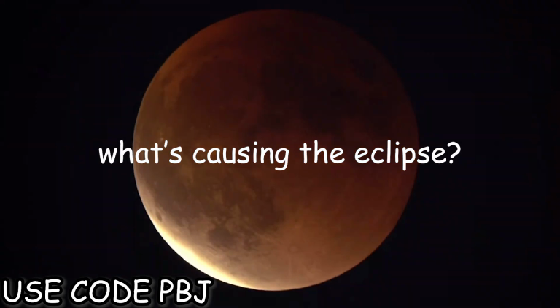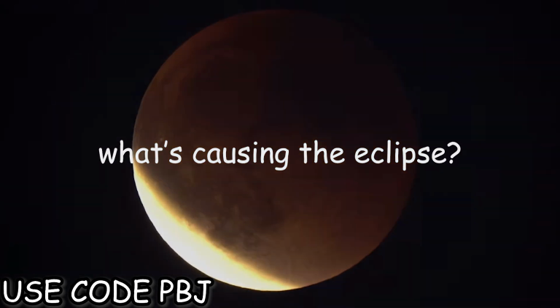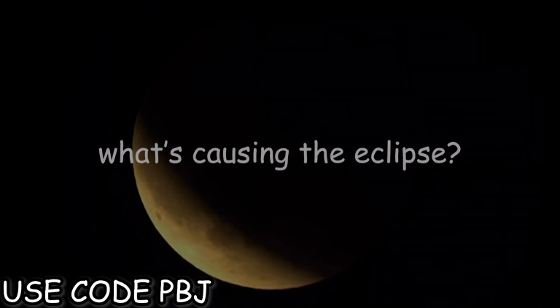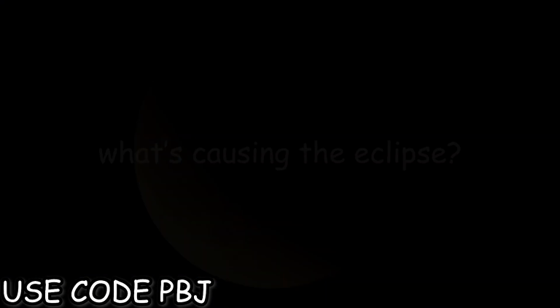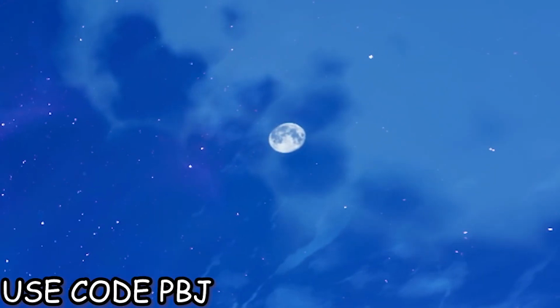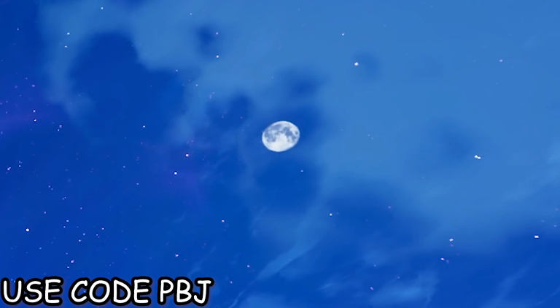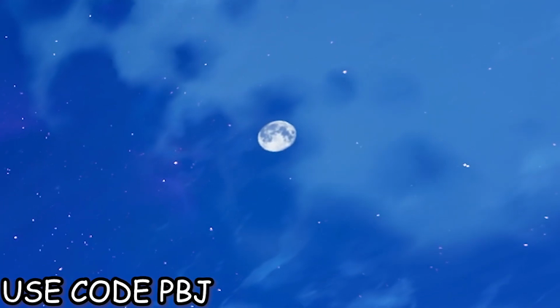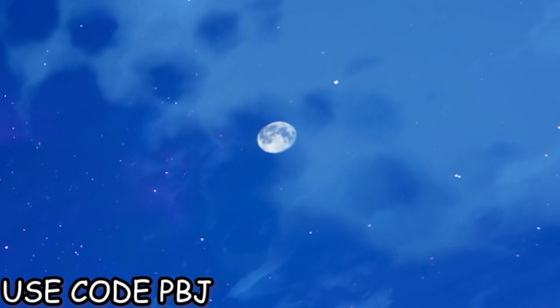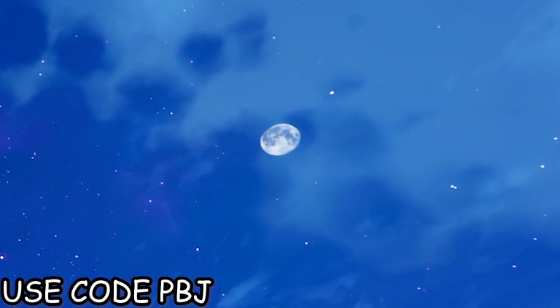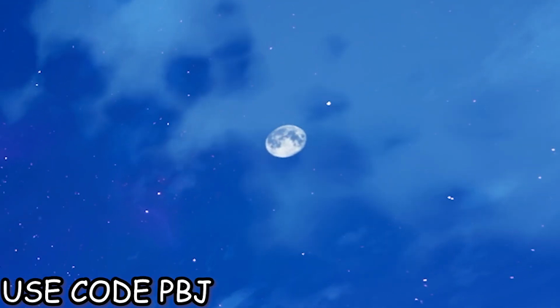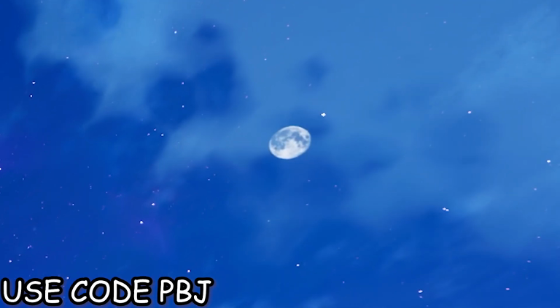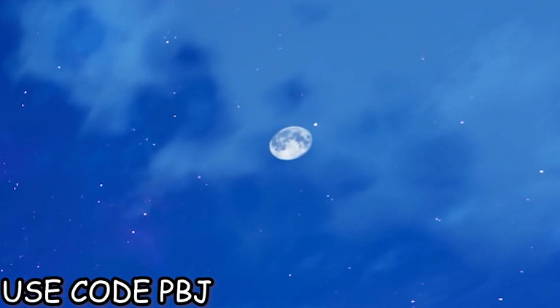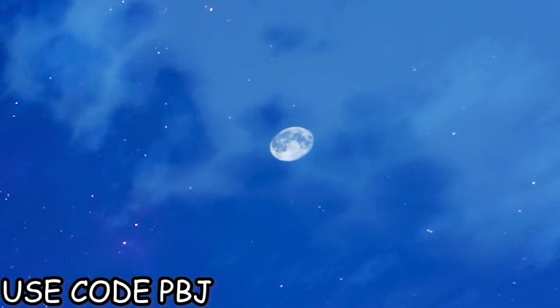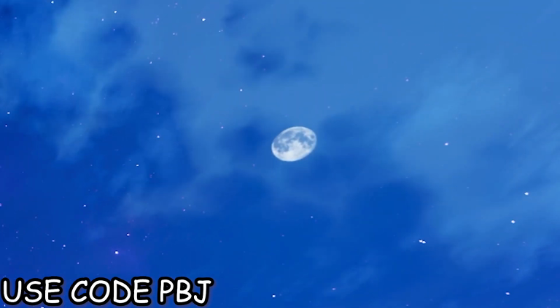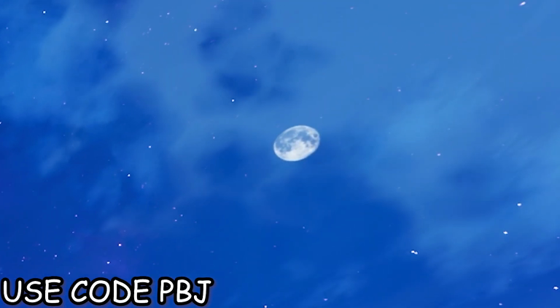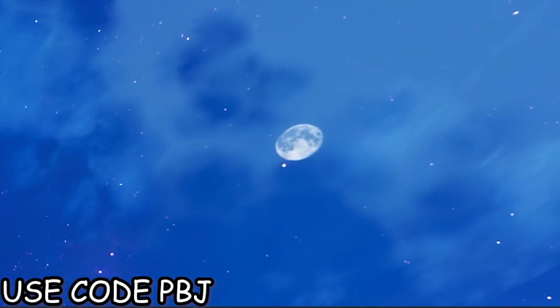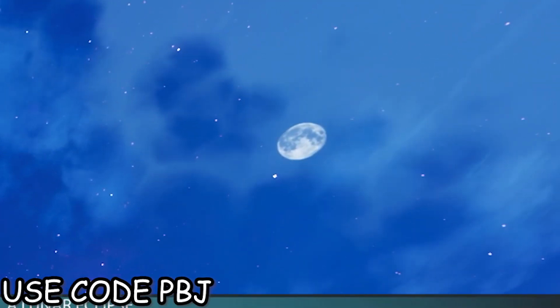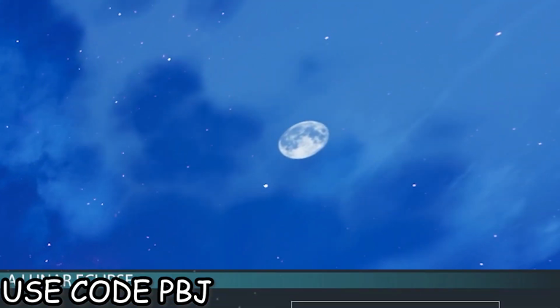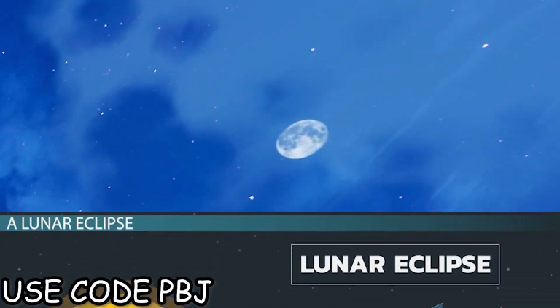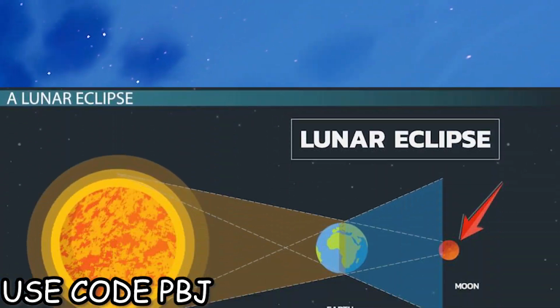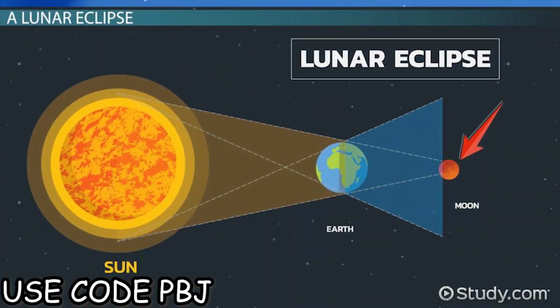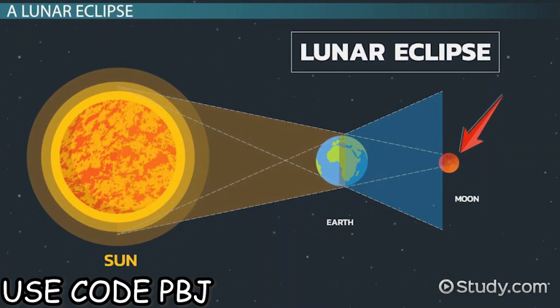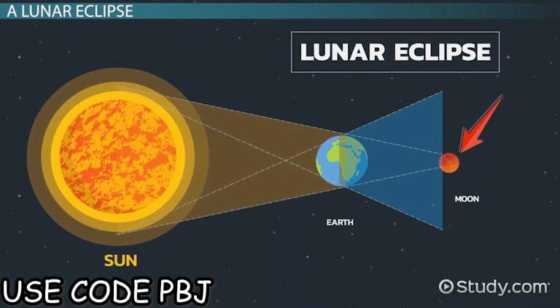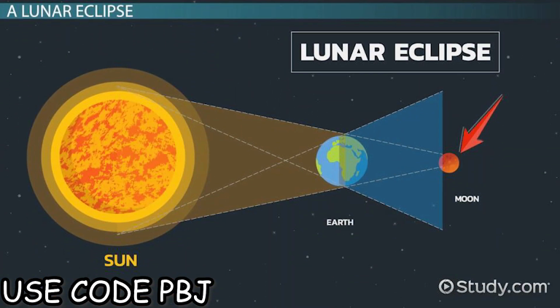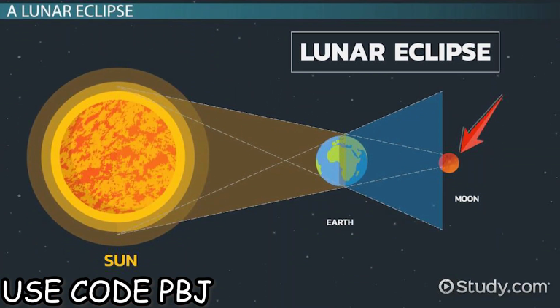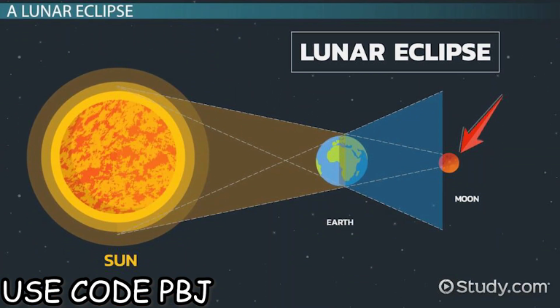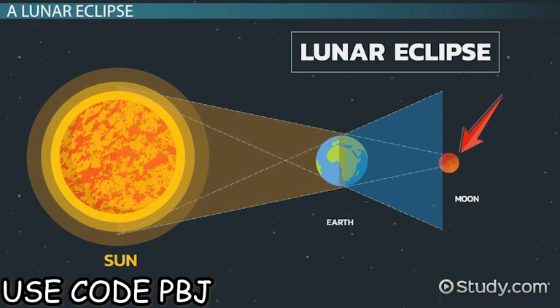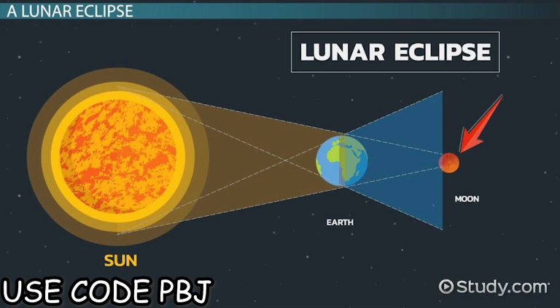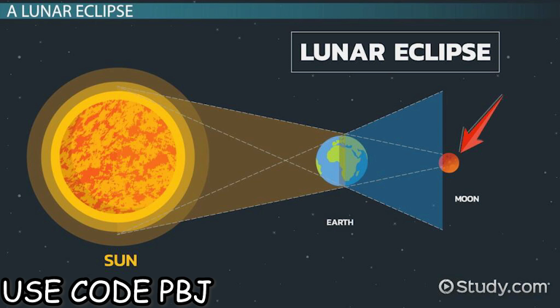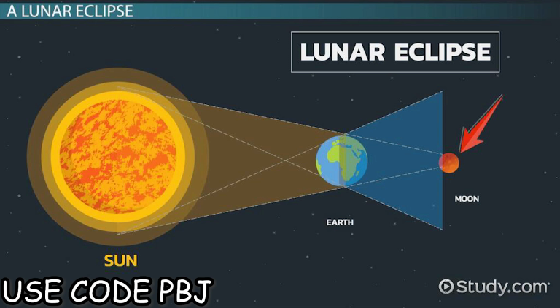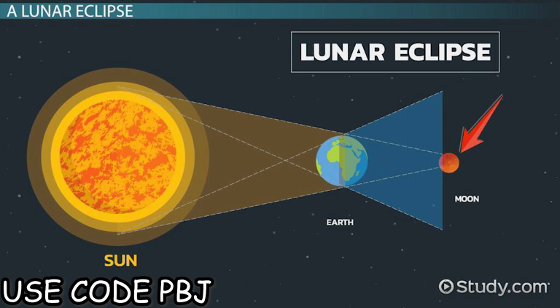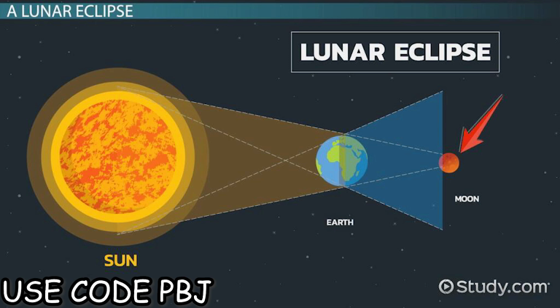The Fortnite moon and sun cycle have been the same ever since day one. So what would get in between the moon and sun in order to cause a red moon or eclipse?